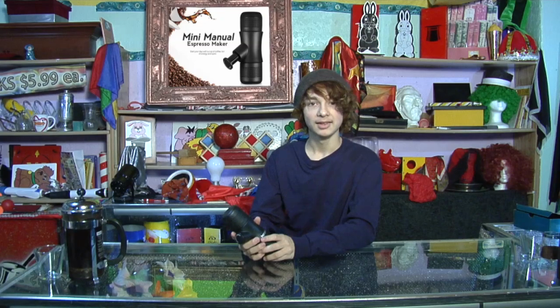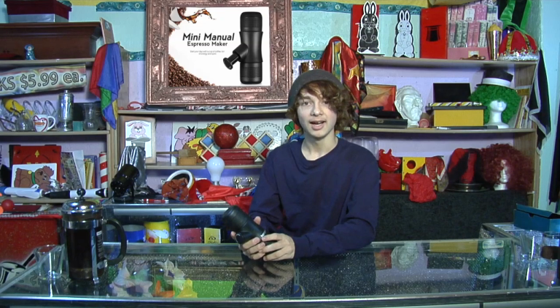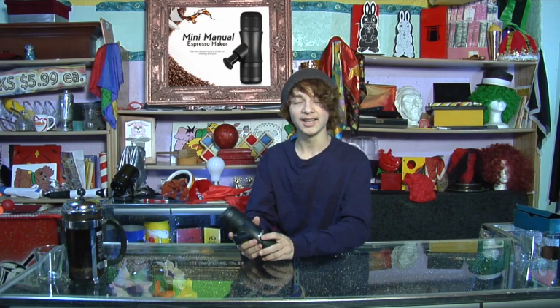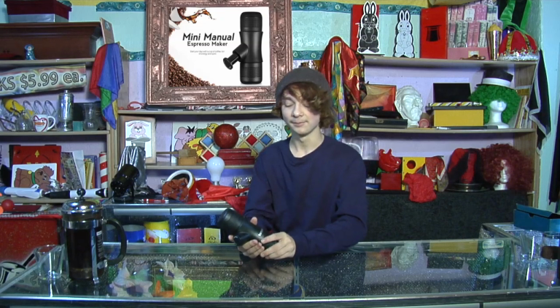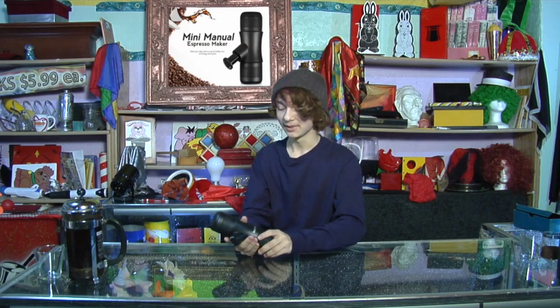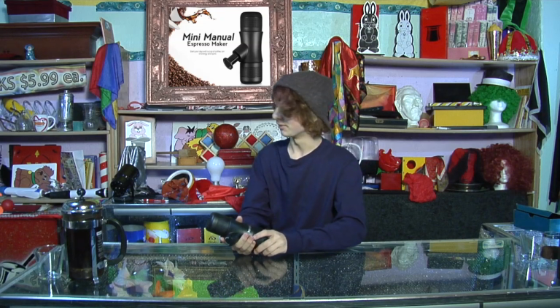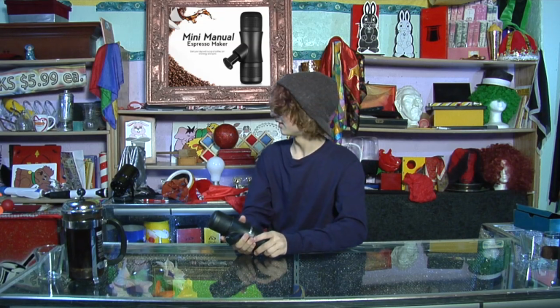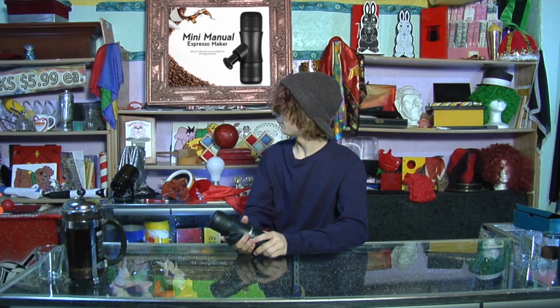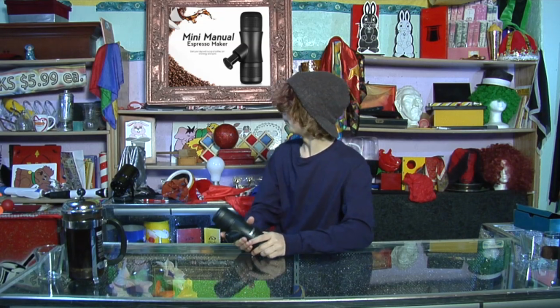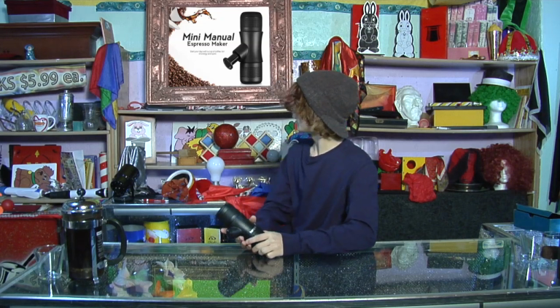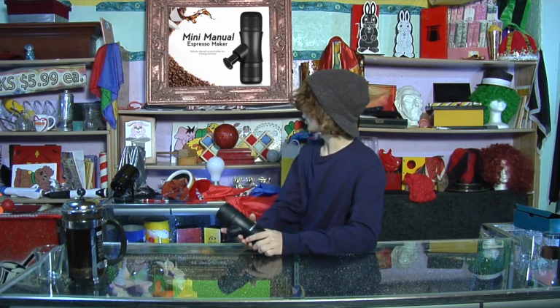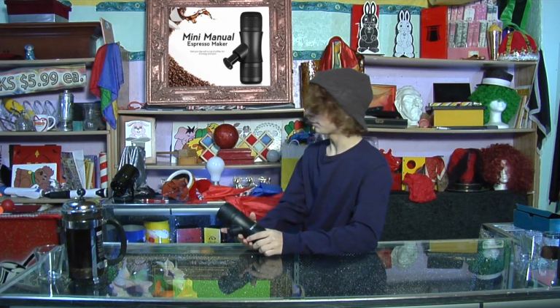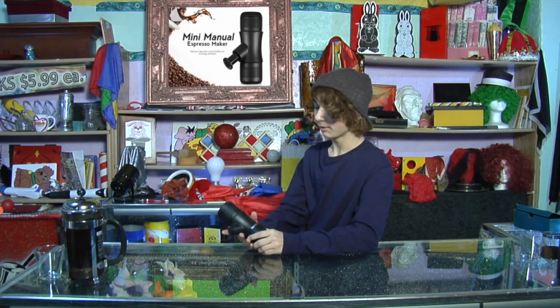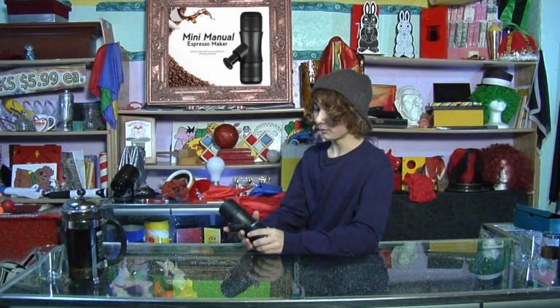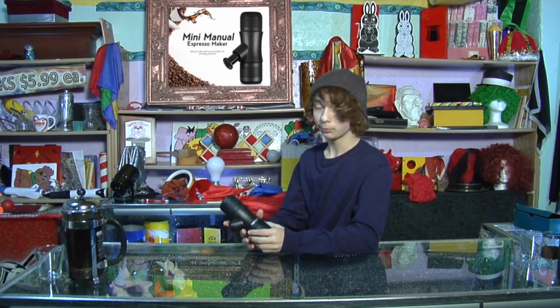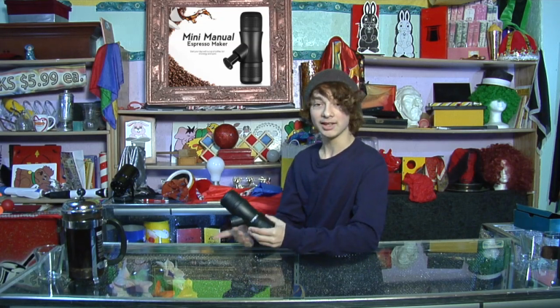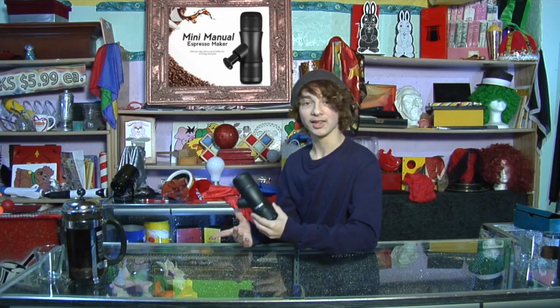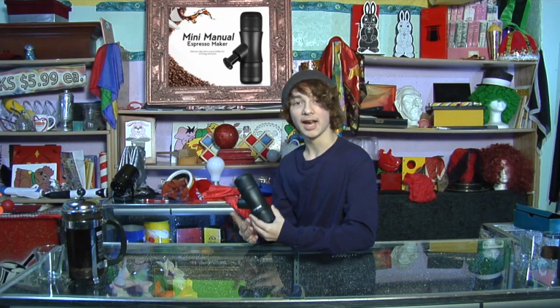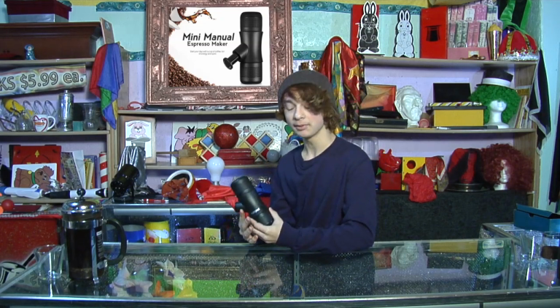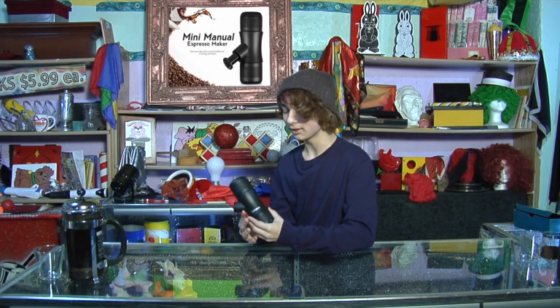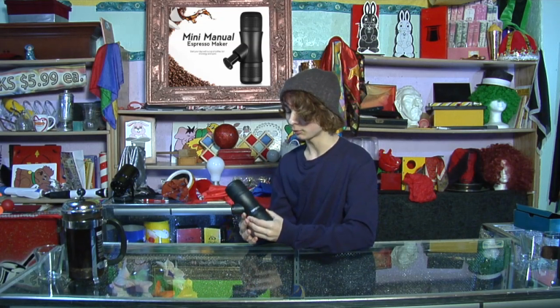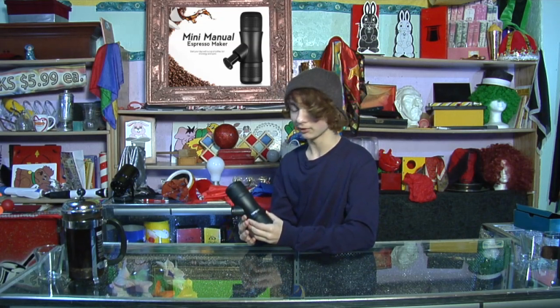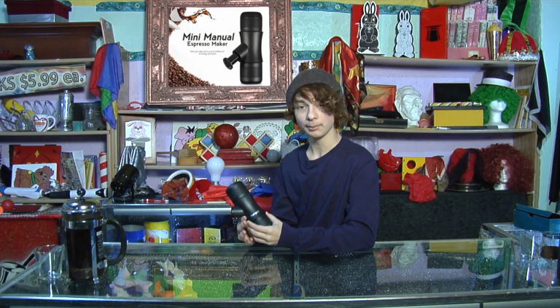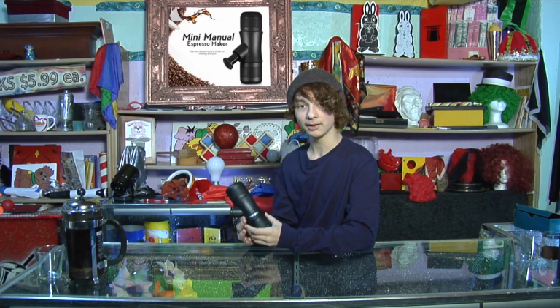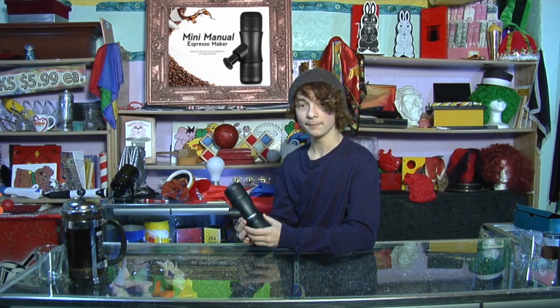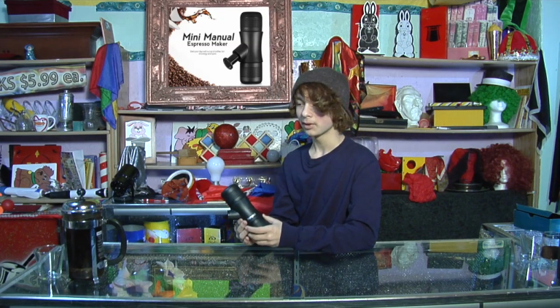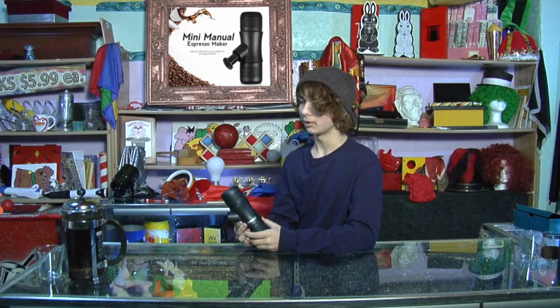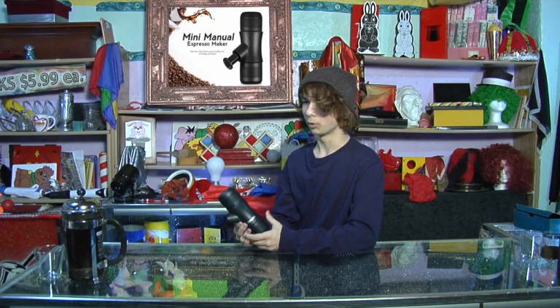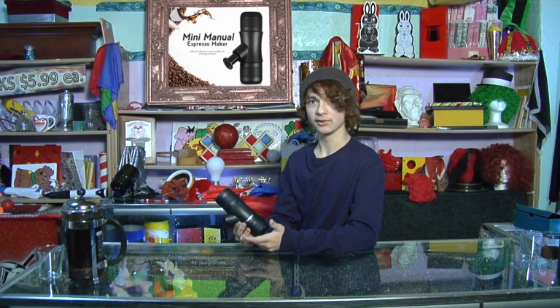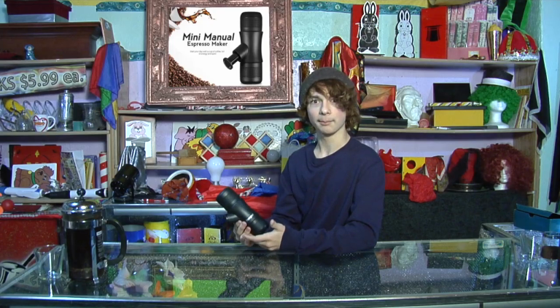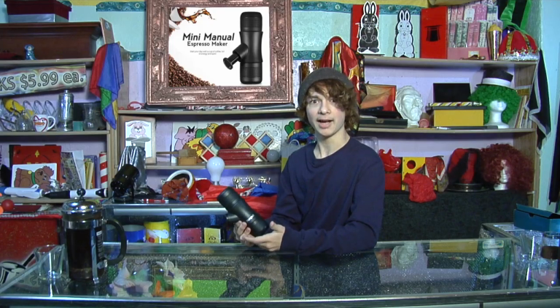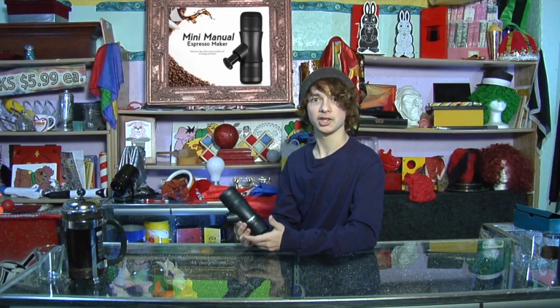Hi! The reason I'm in a magic shop right now is because the HamGeek Espresso Maker works like magic.